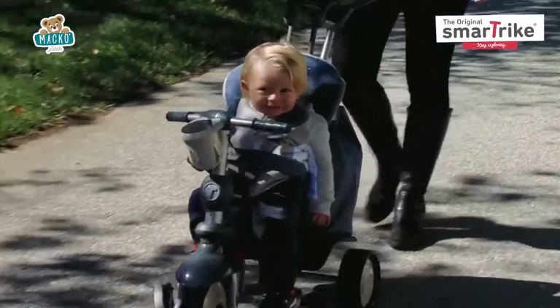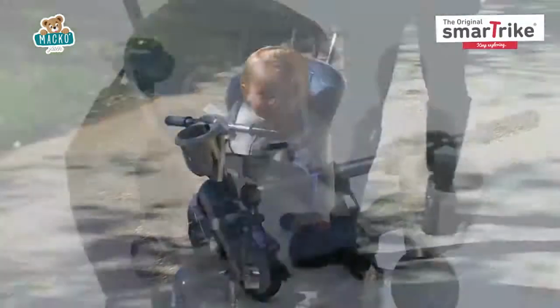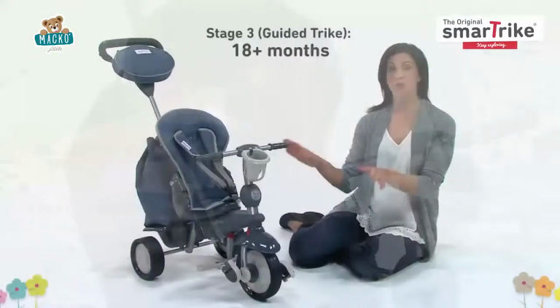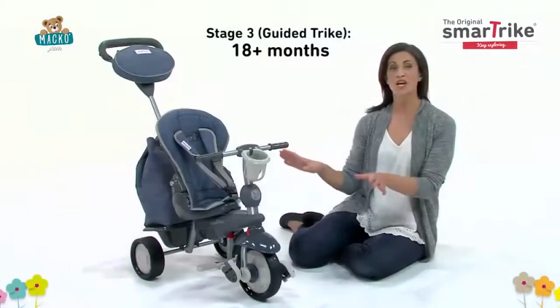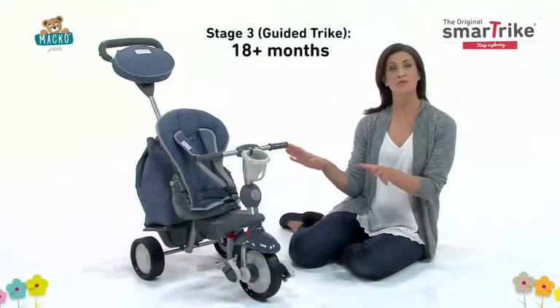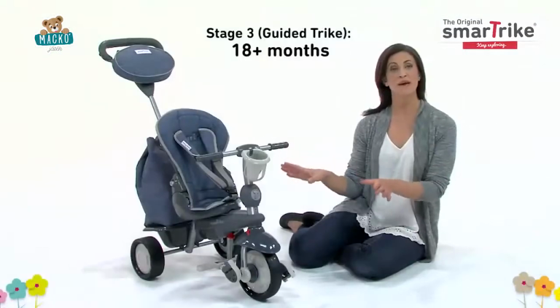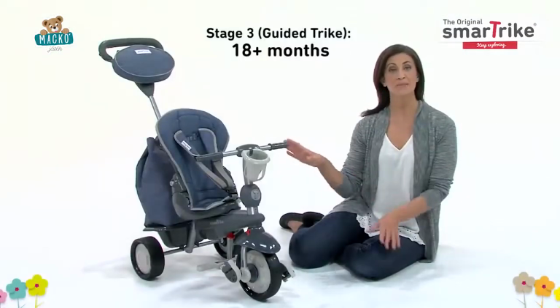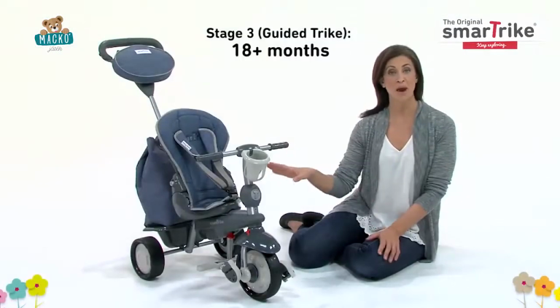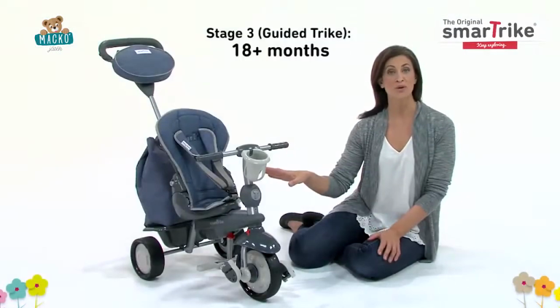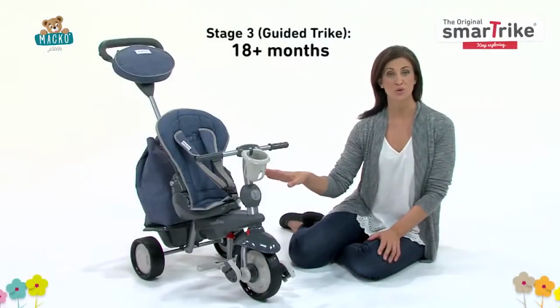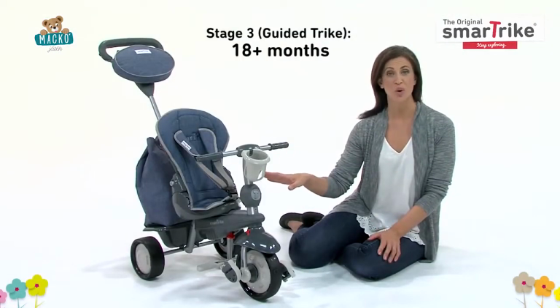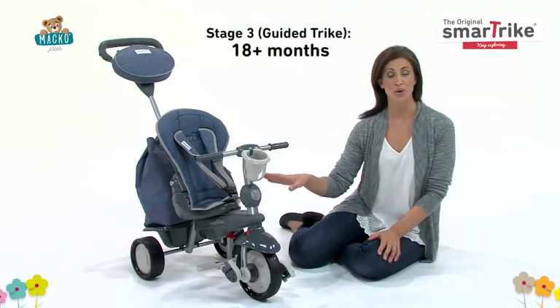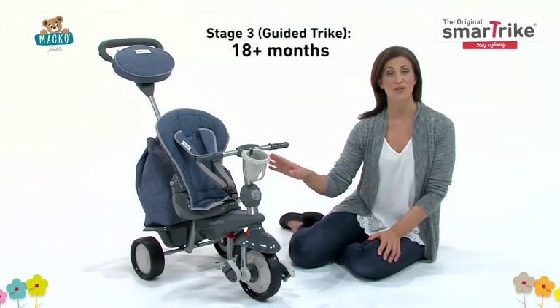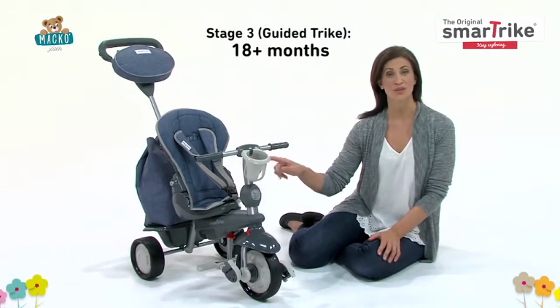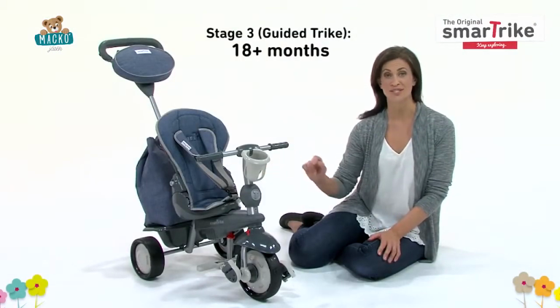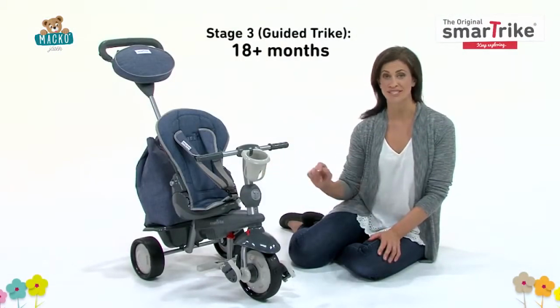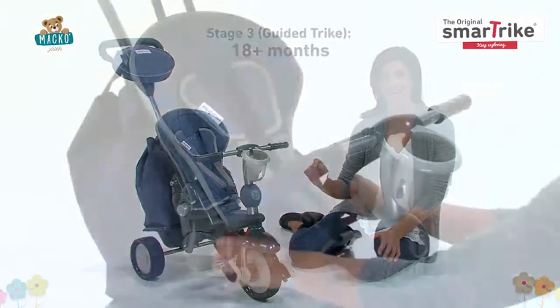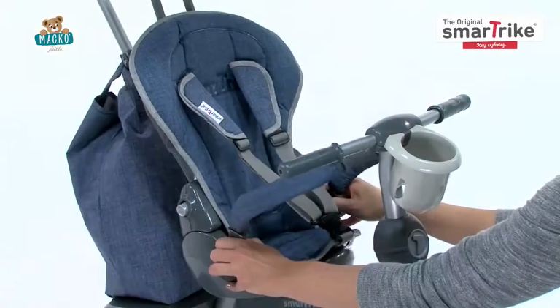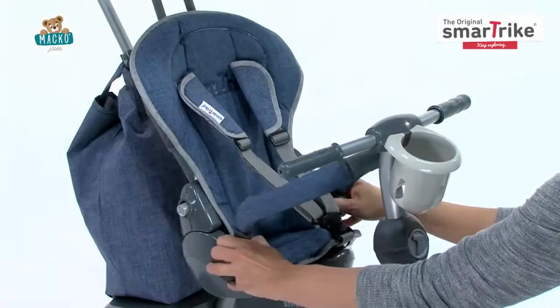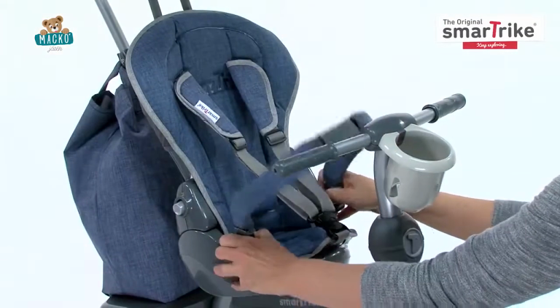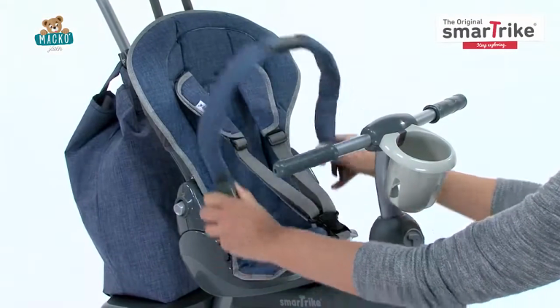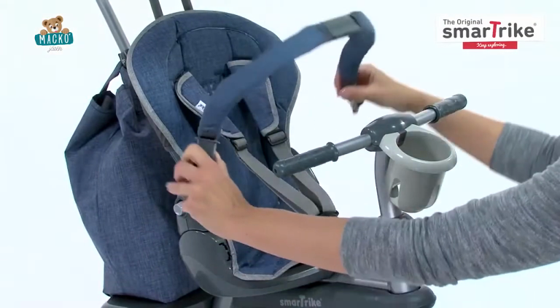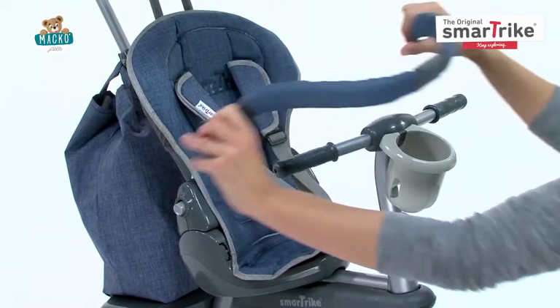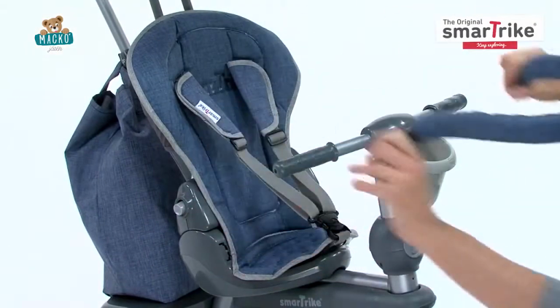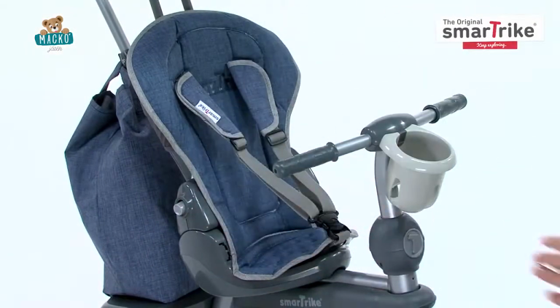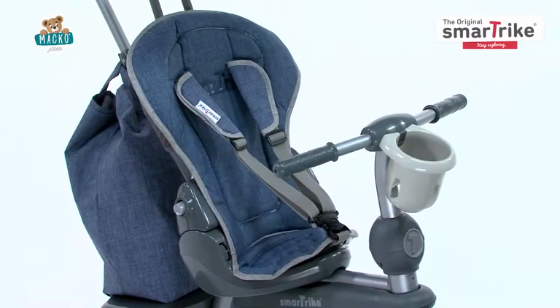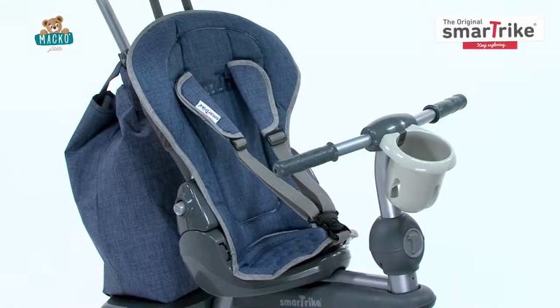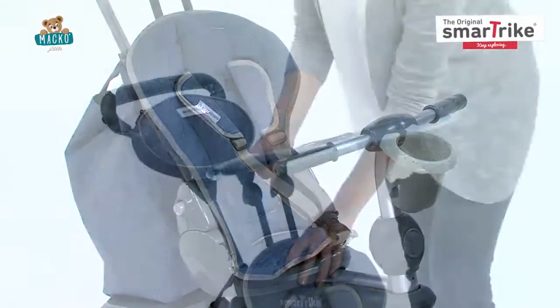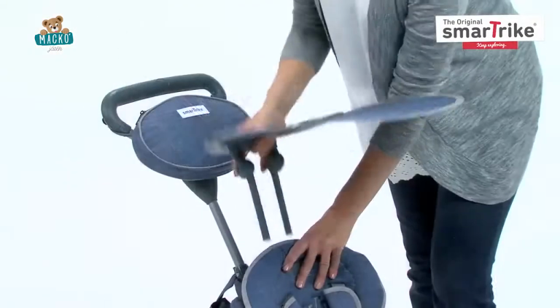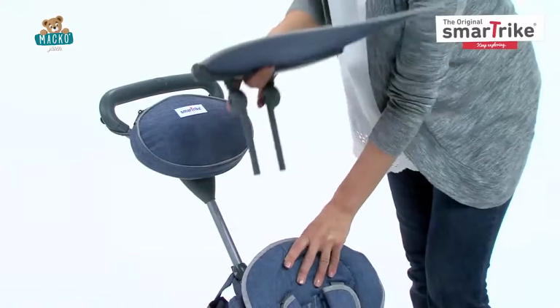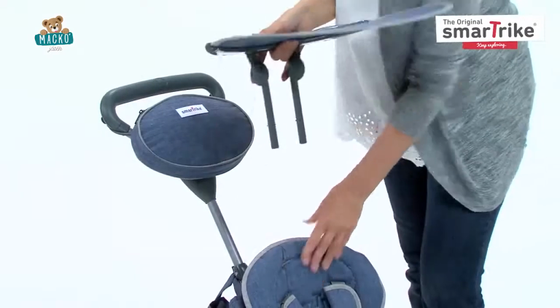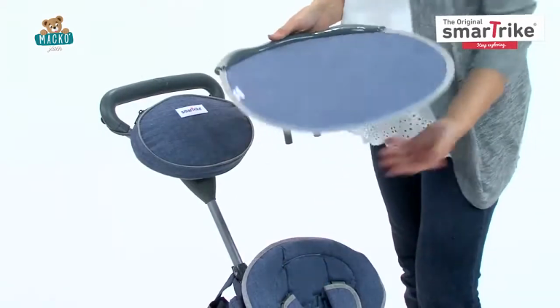The trike should remain in parent control mode in the third stage, but you can now remove the safety bar and canopy.